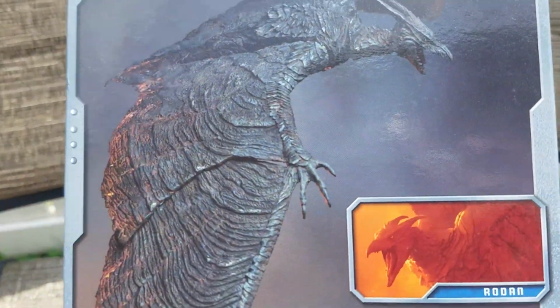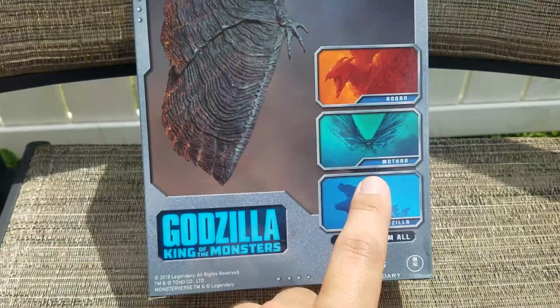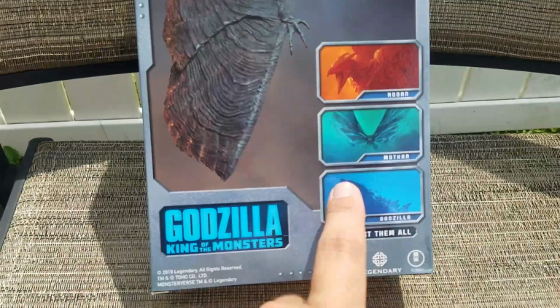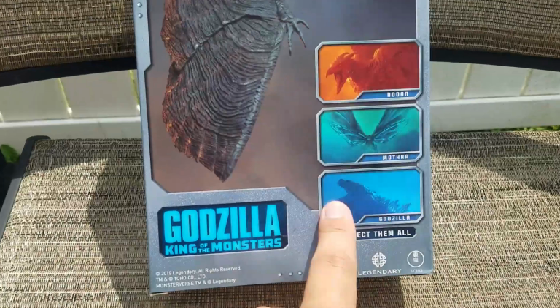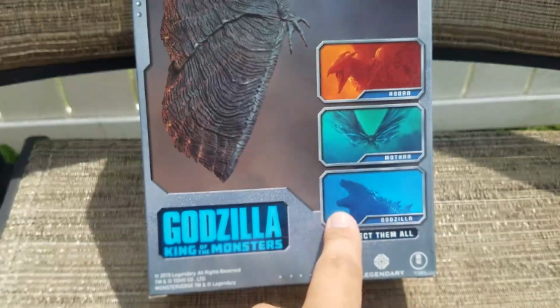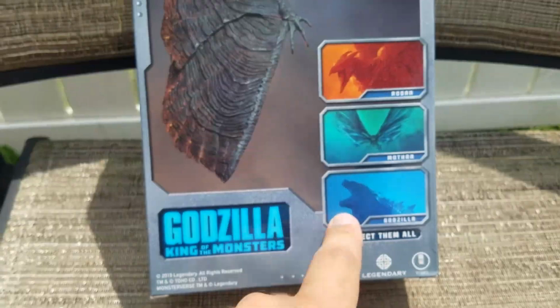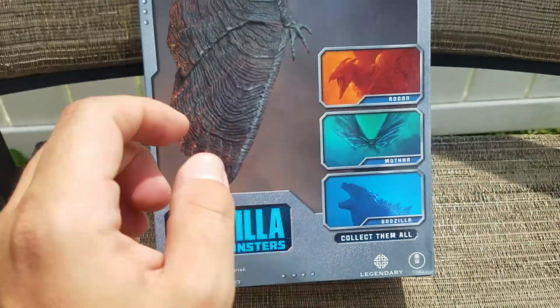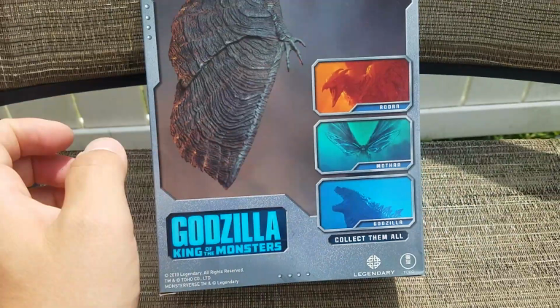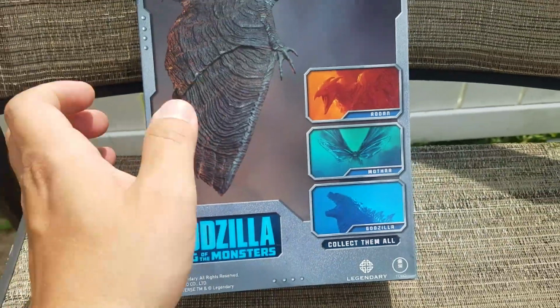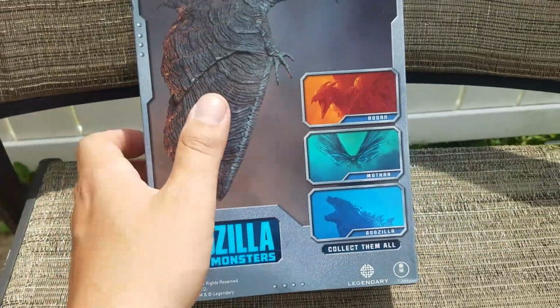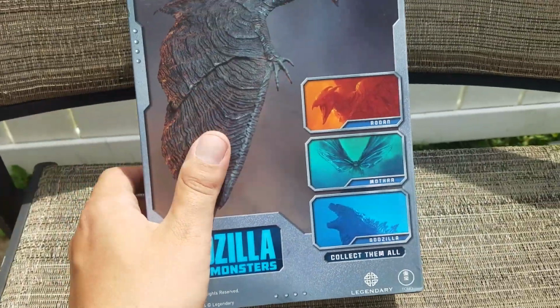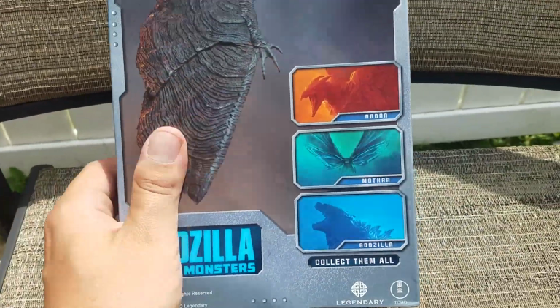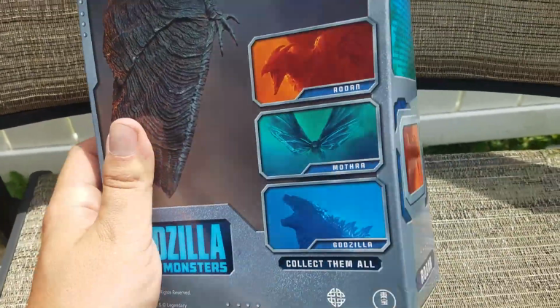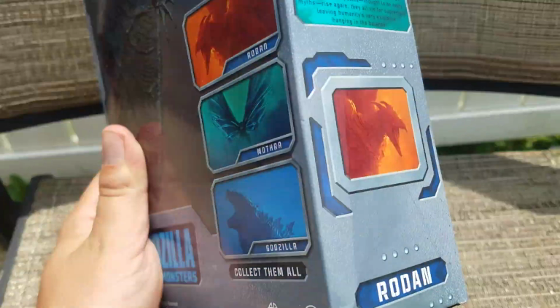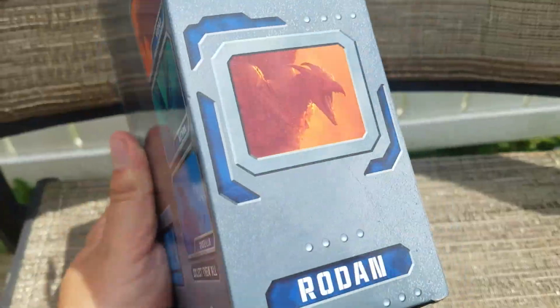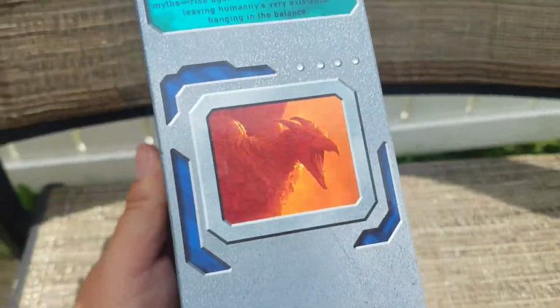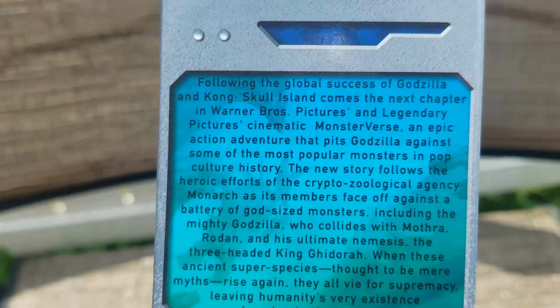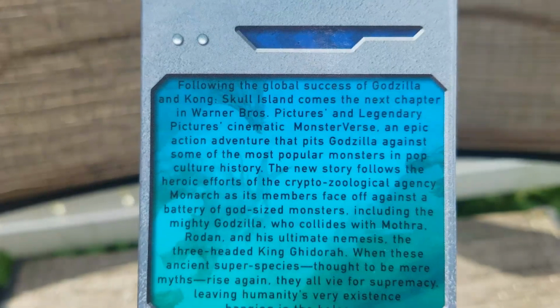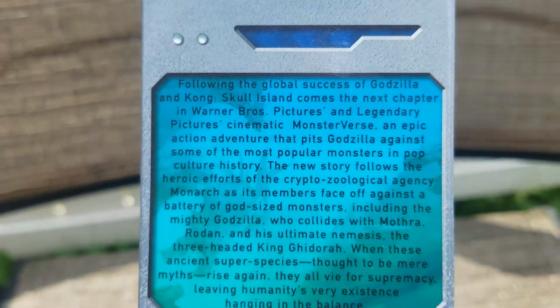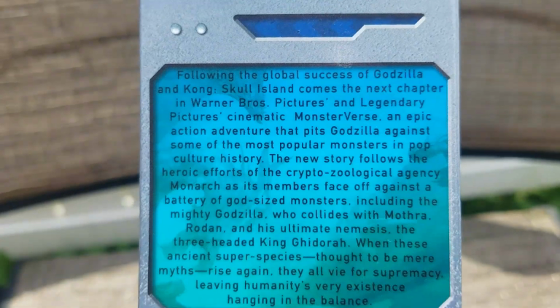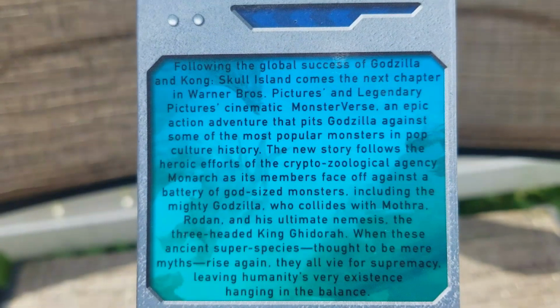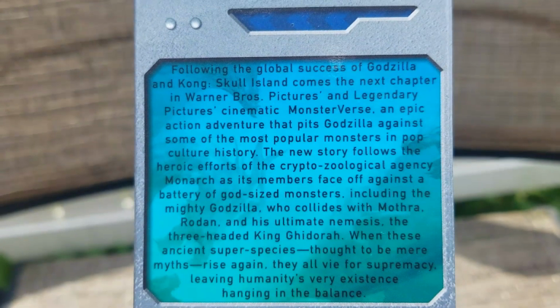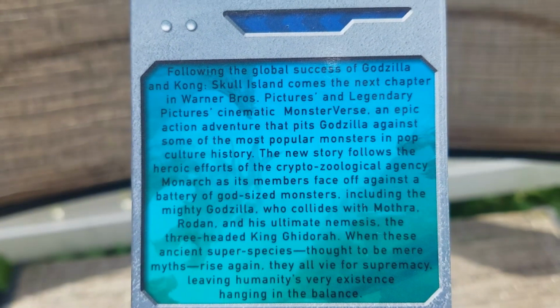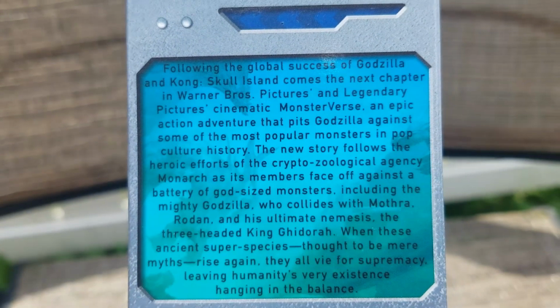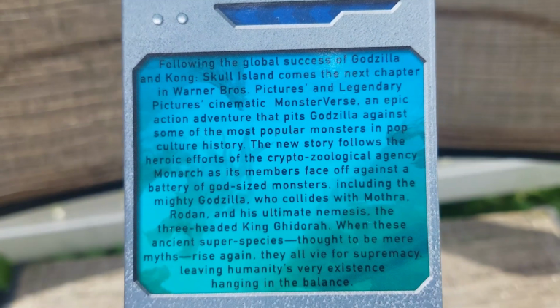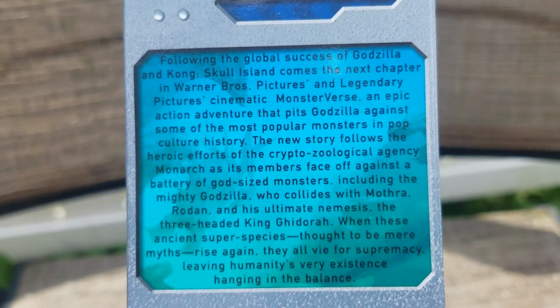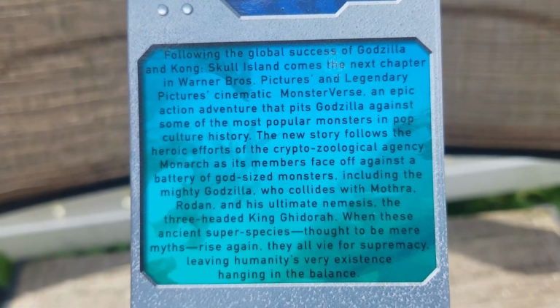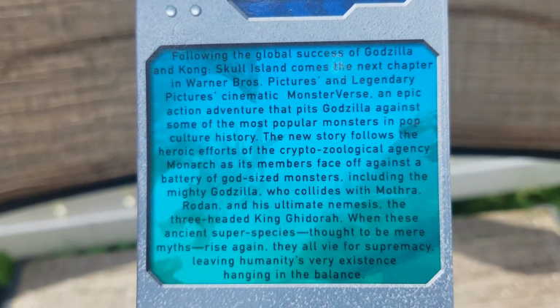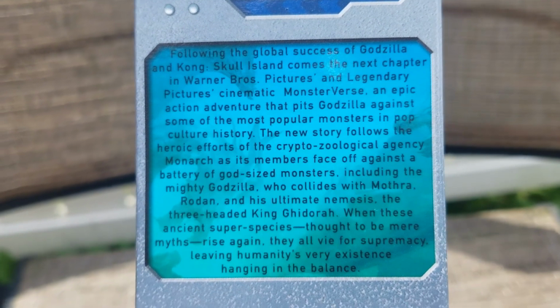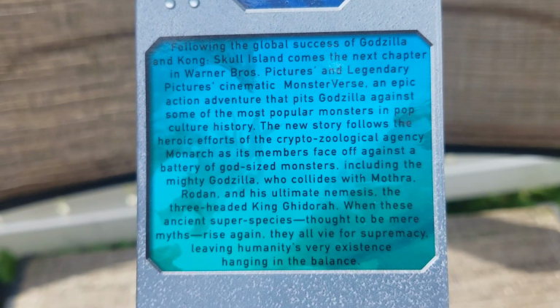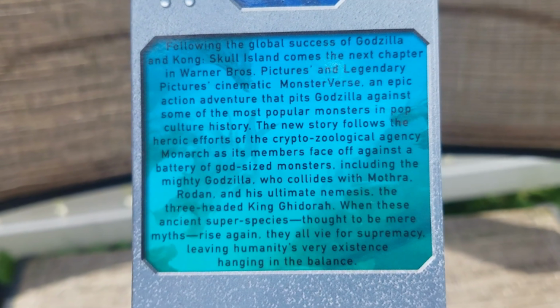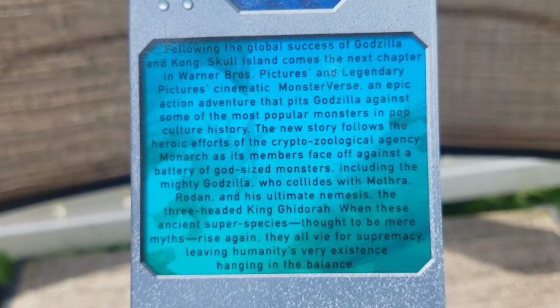The atomic breath version should be up next. Go ahead and pause this if you want to read the bio for yourself.